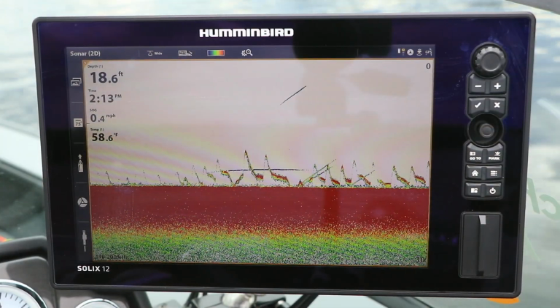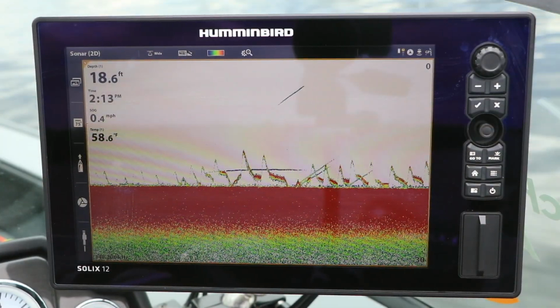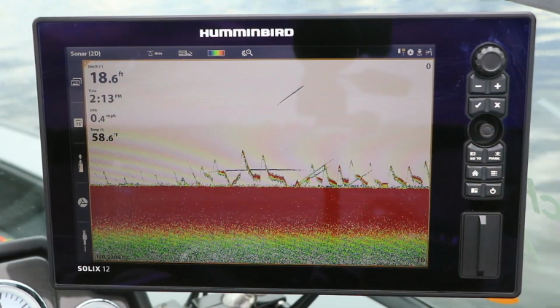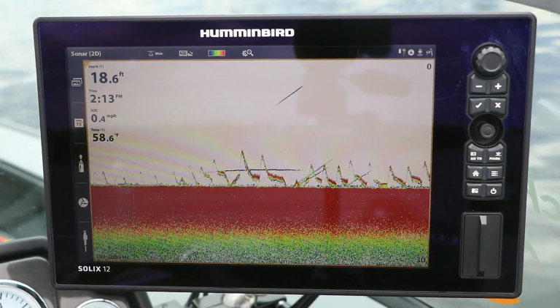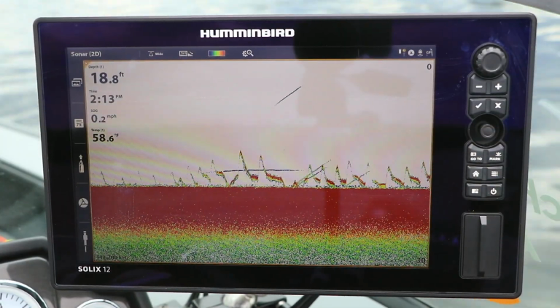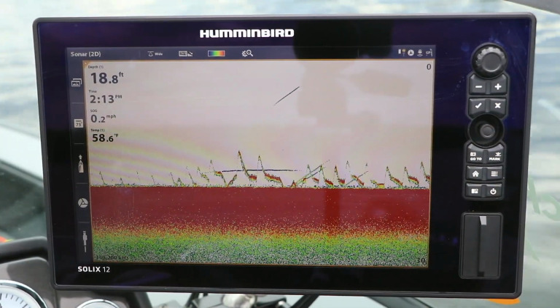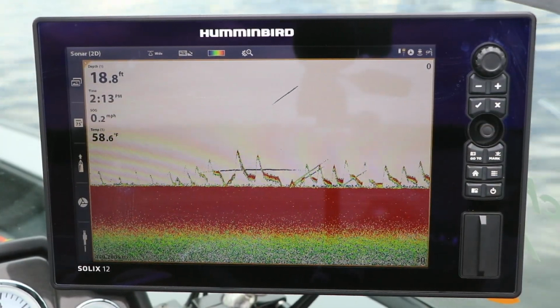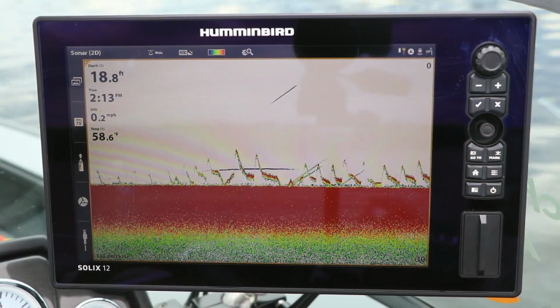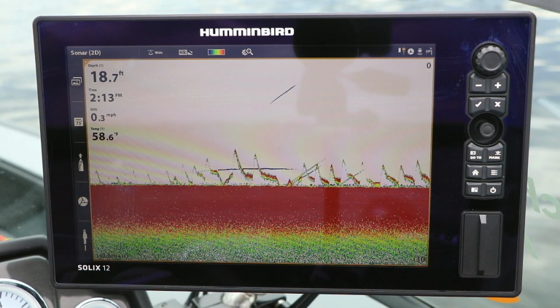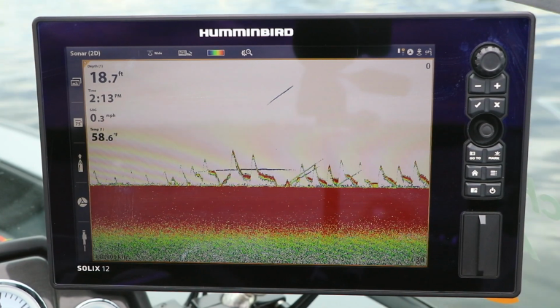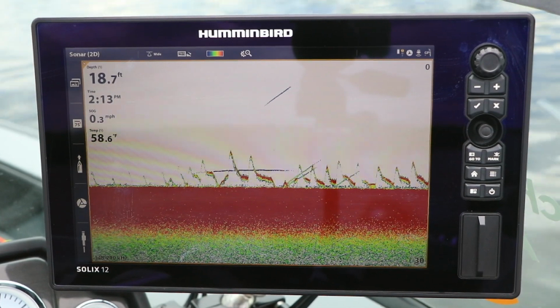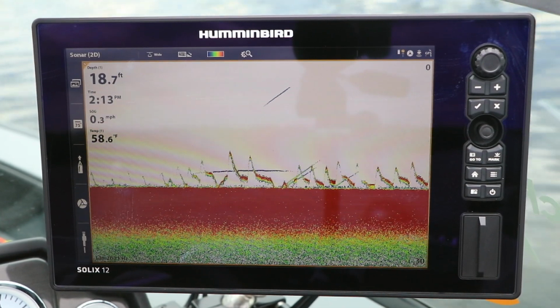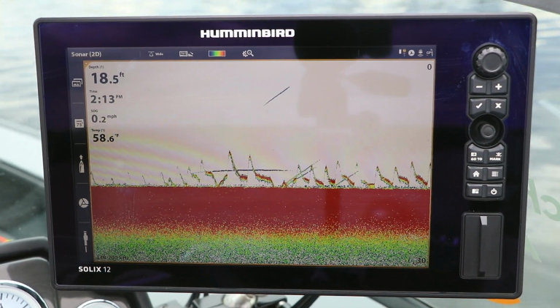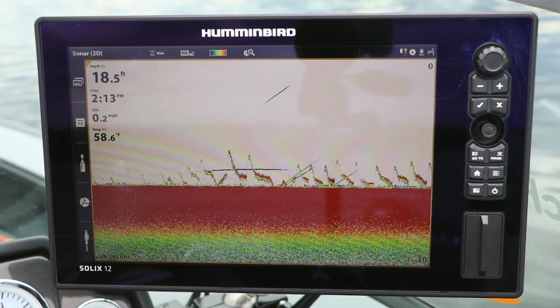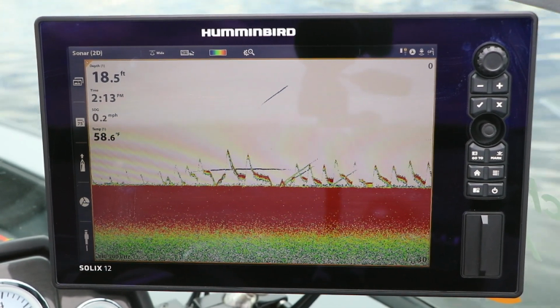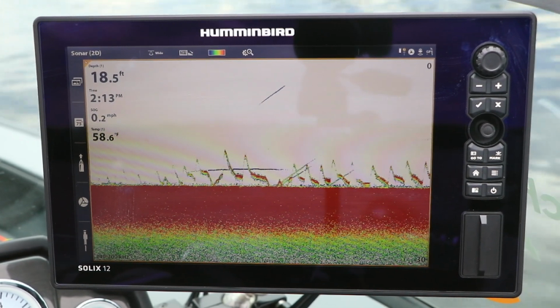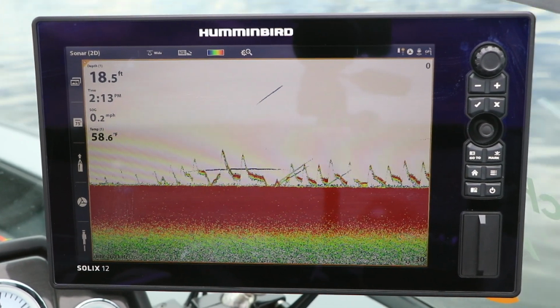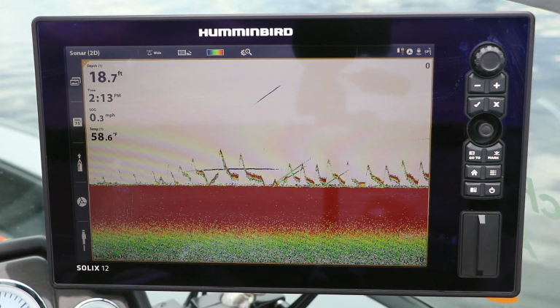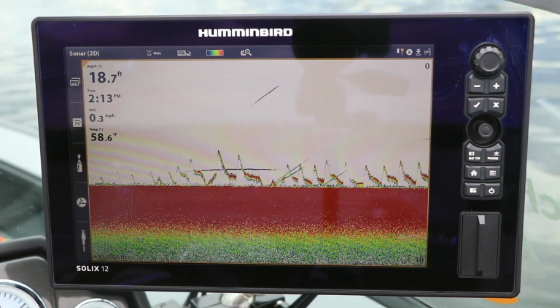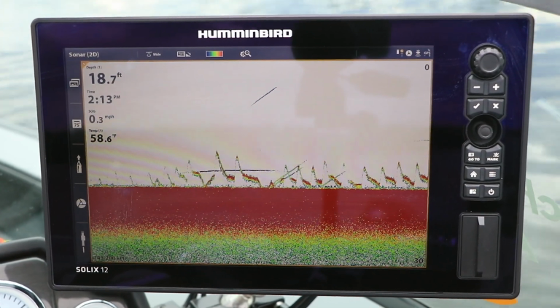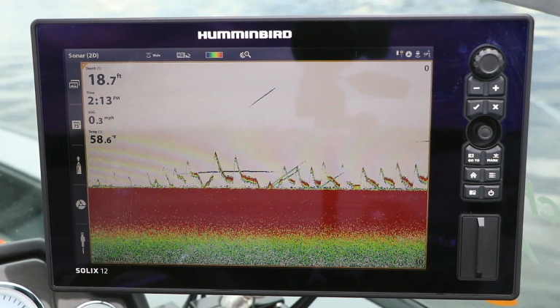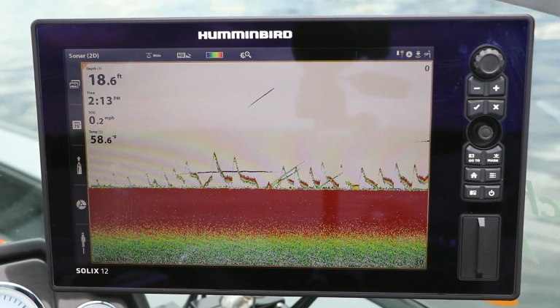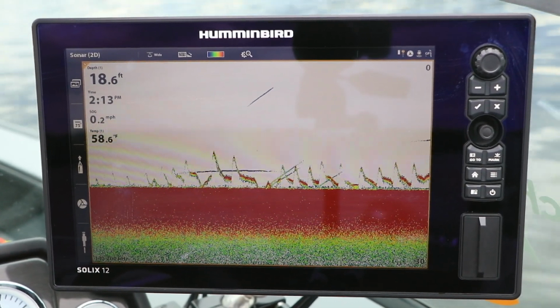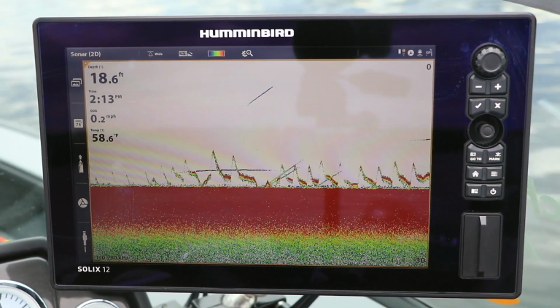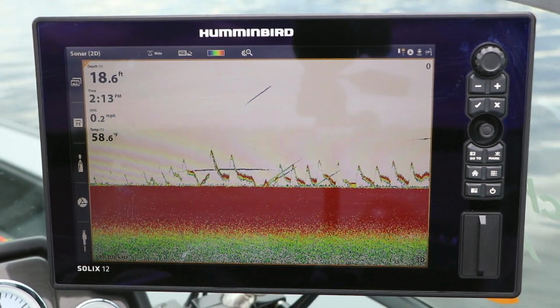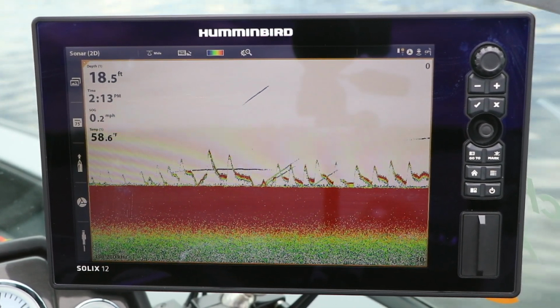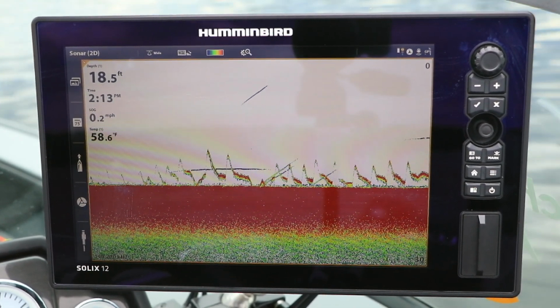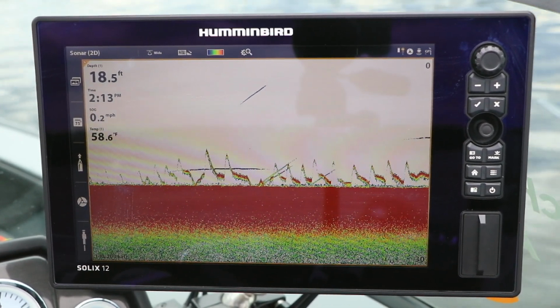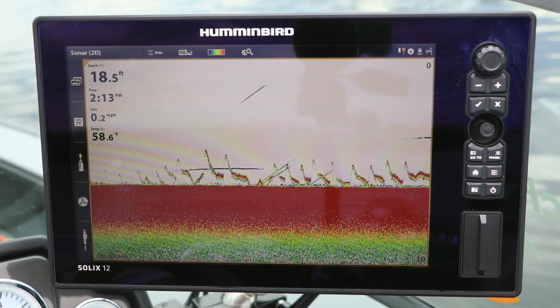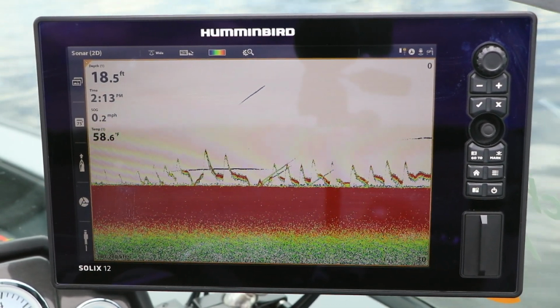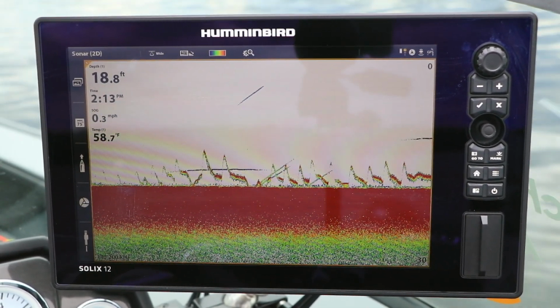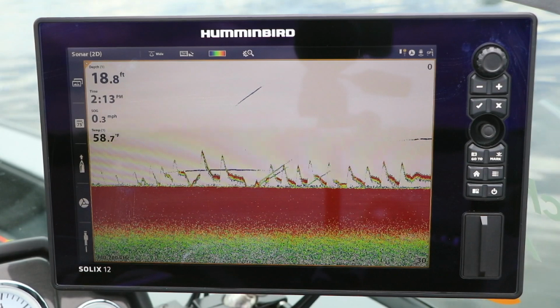In these presentations, I want to be able to see my bait on the 2D sonar view, as well as the fish relating to it.